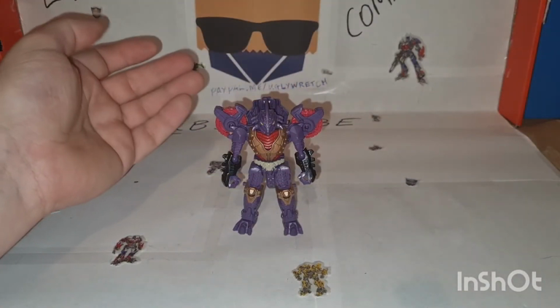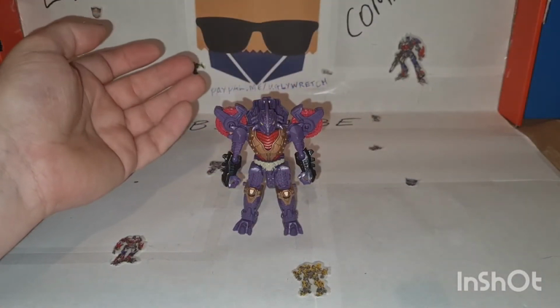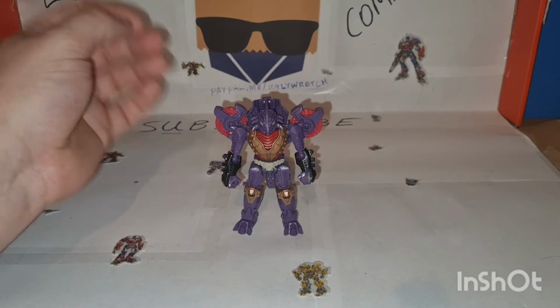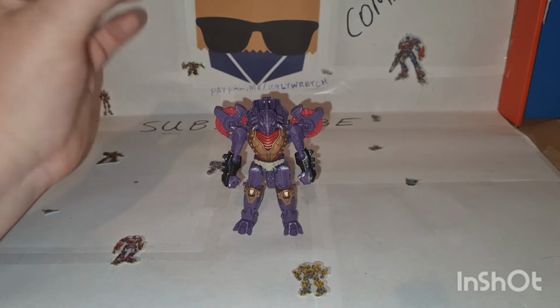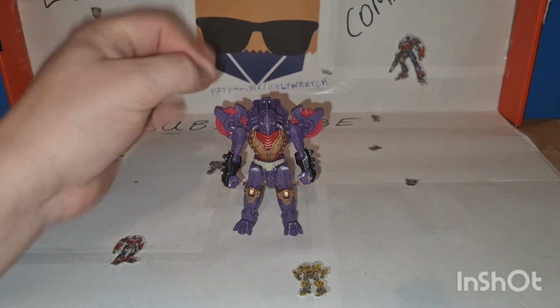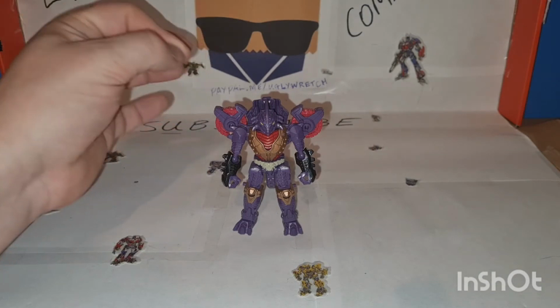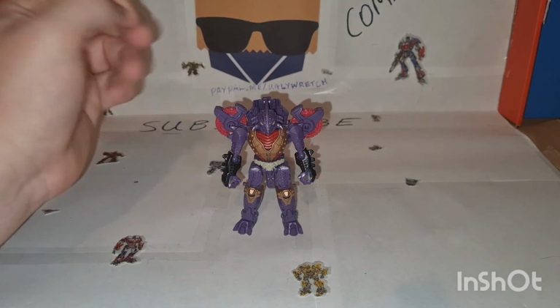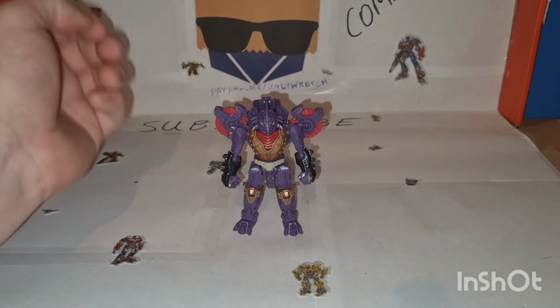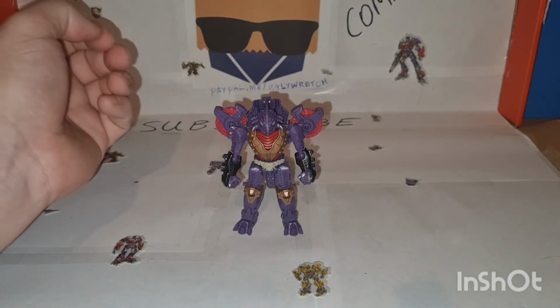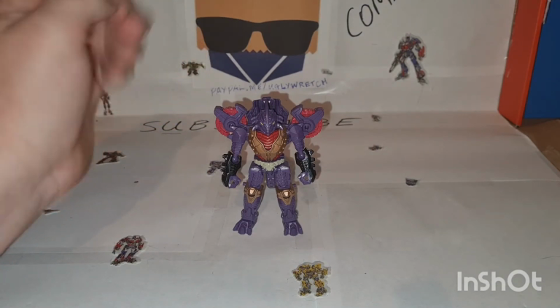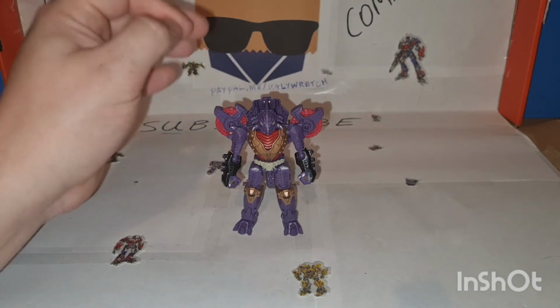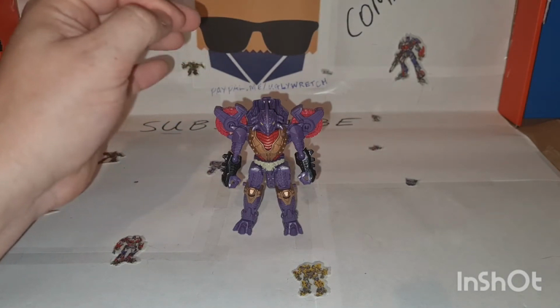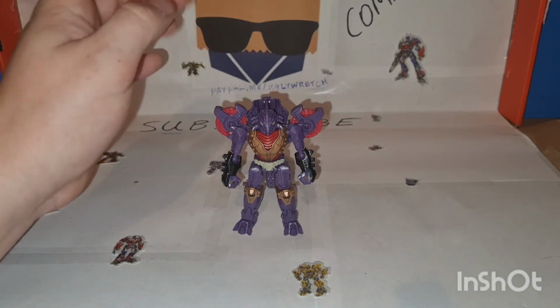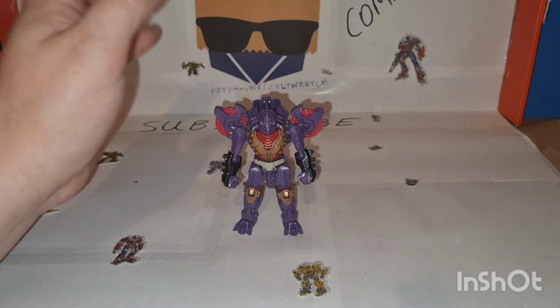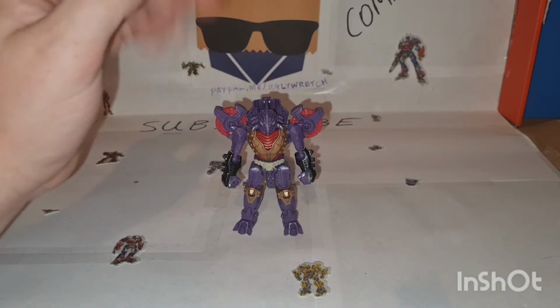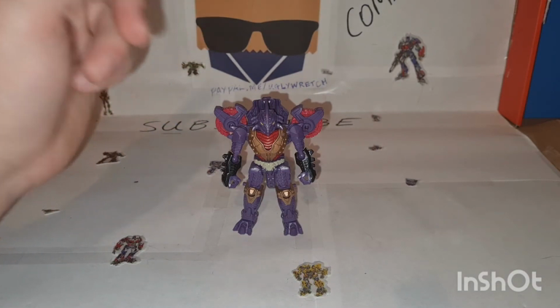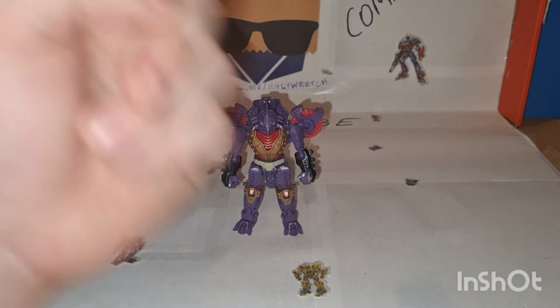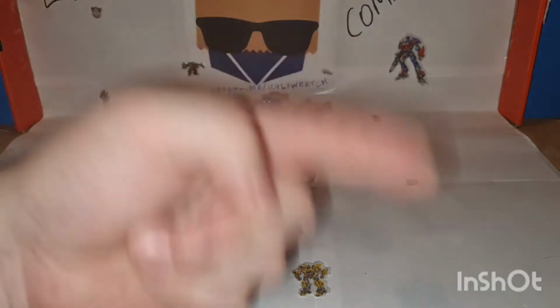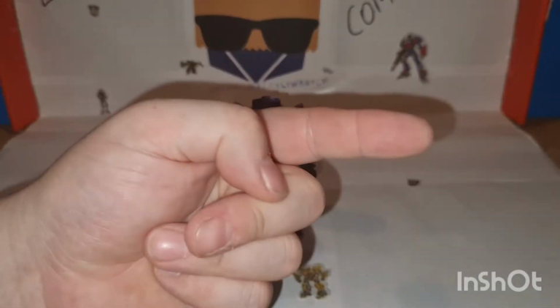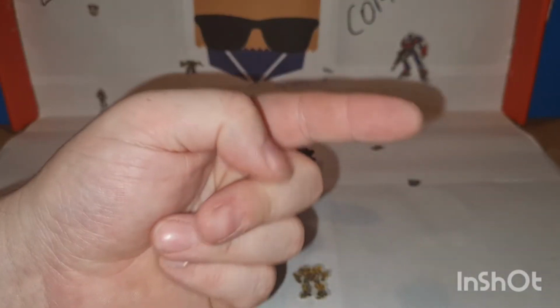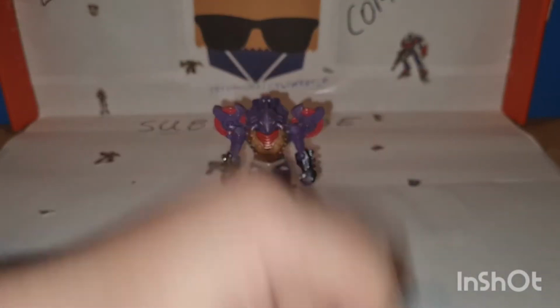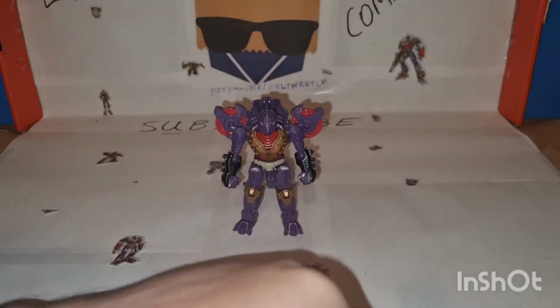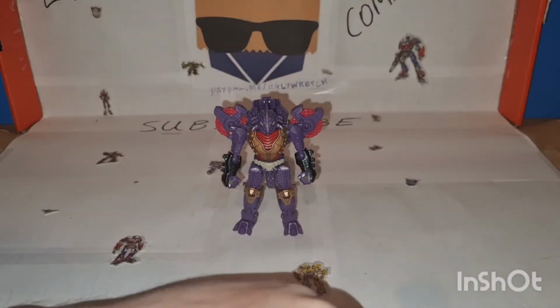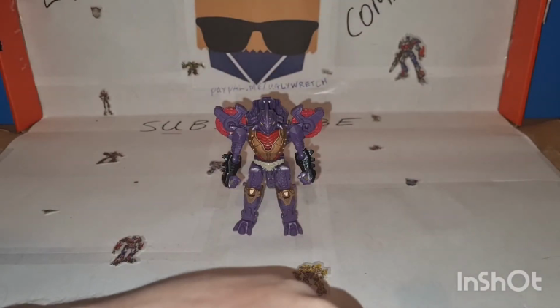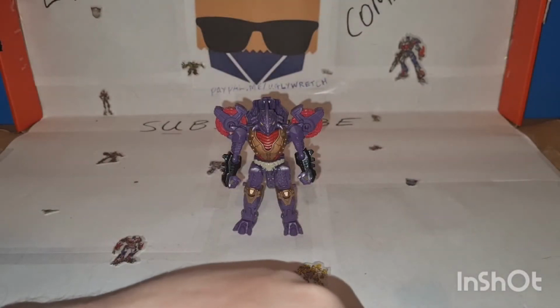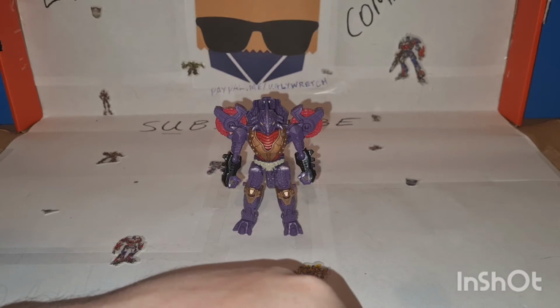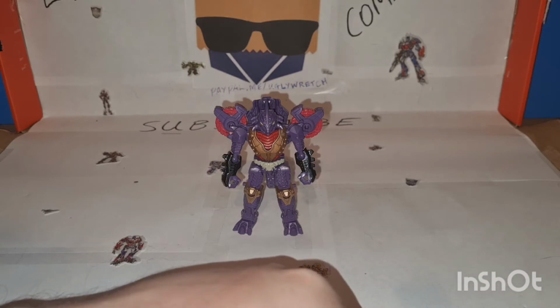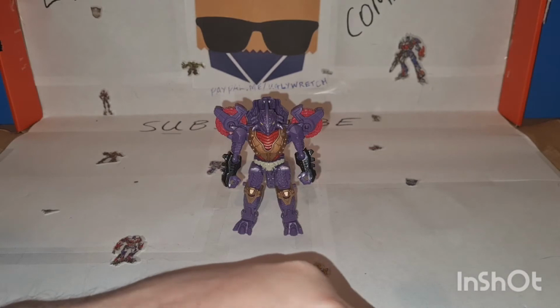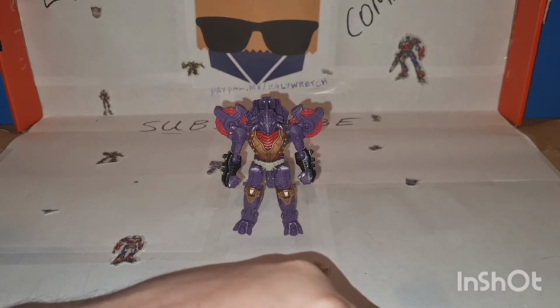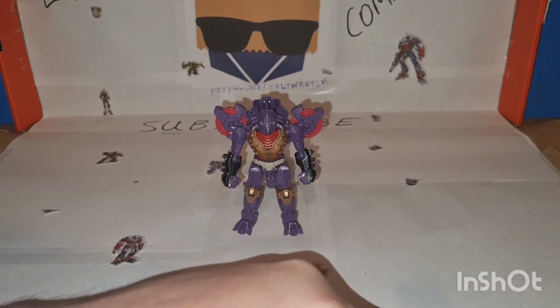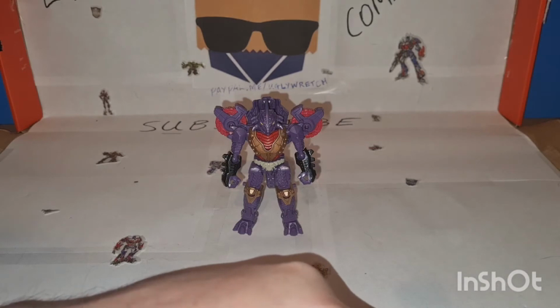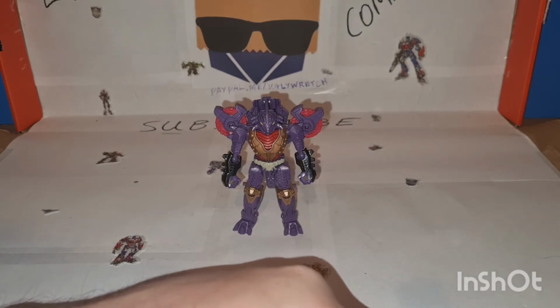Transformers Legacy Iguanas. Let me explain to my able-bodied assistant. Hello. Hello.